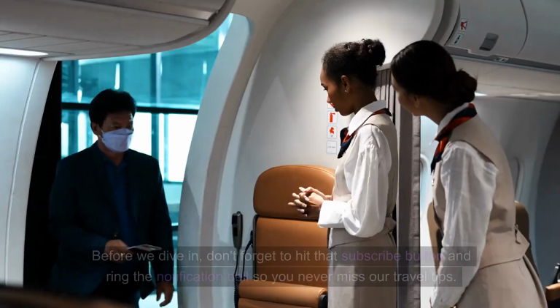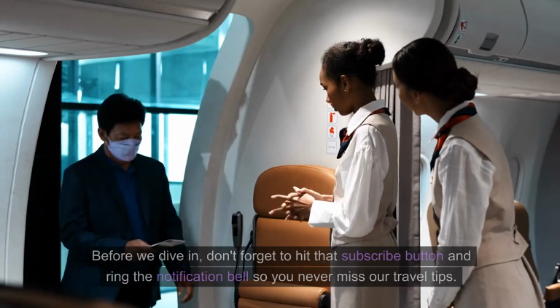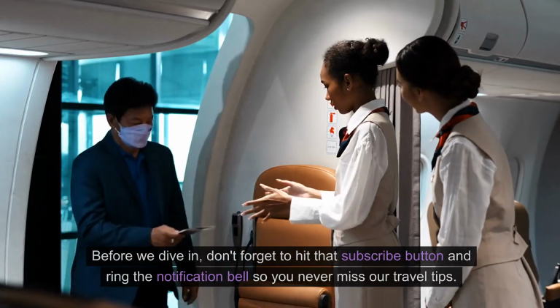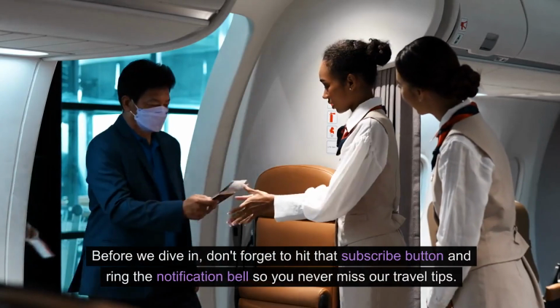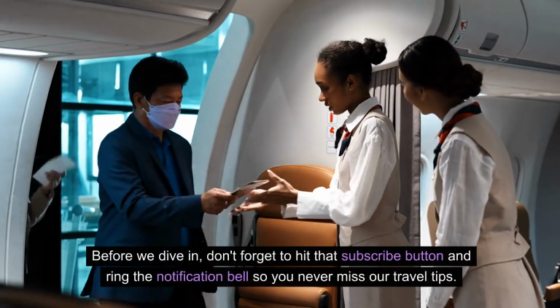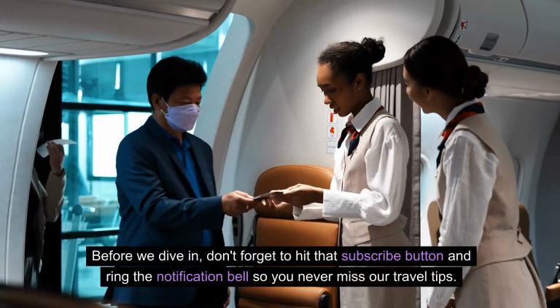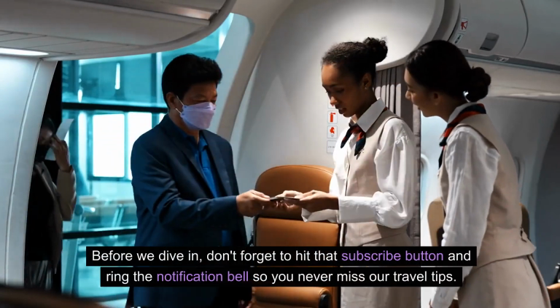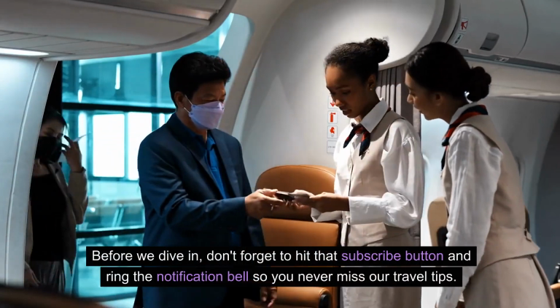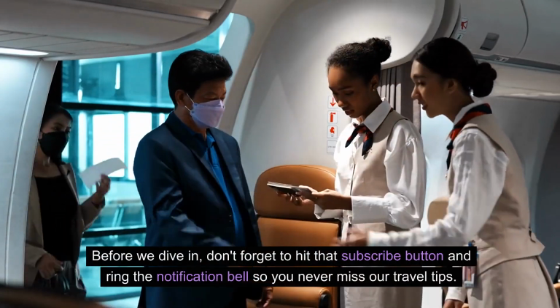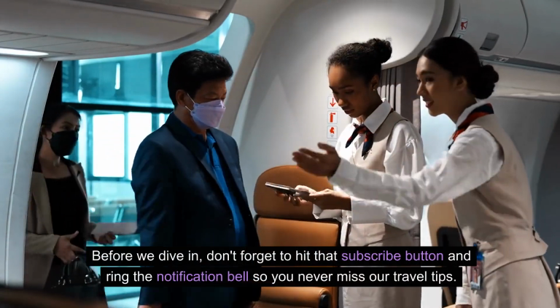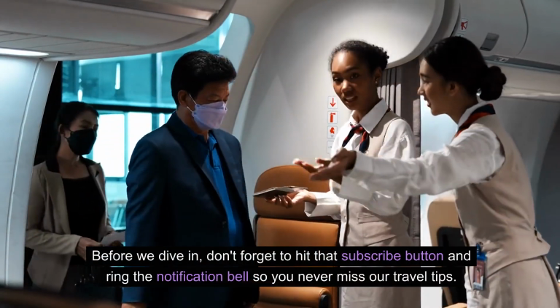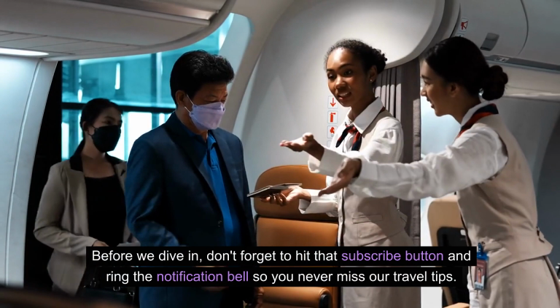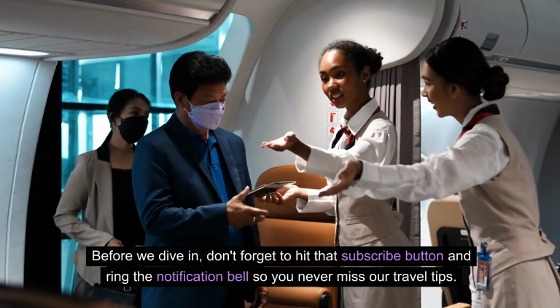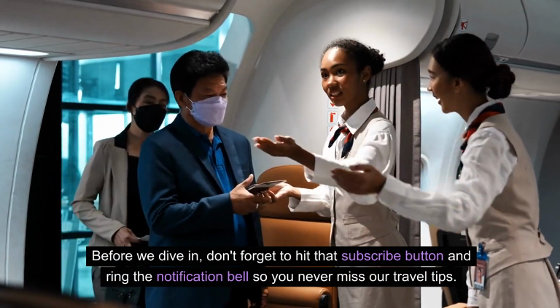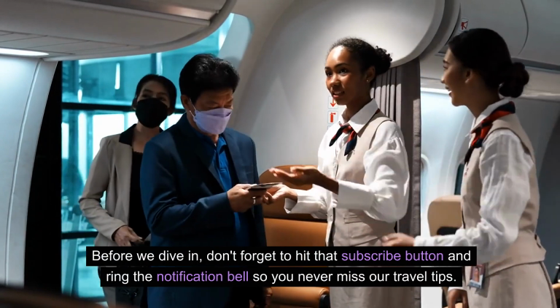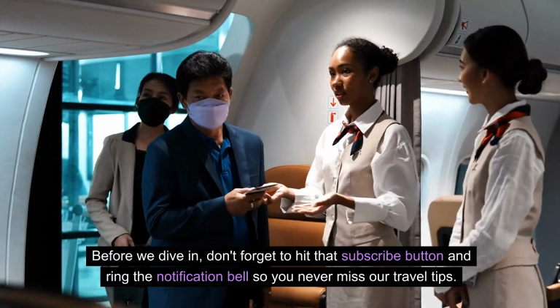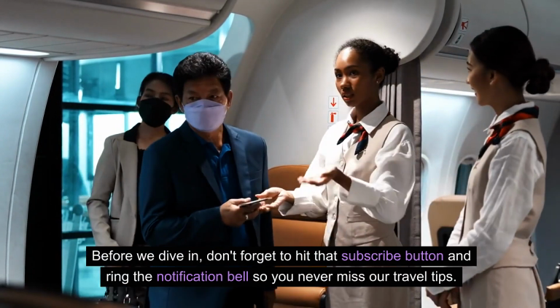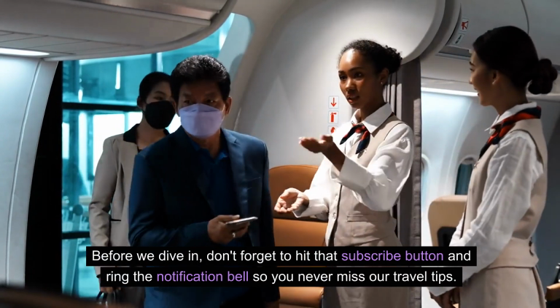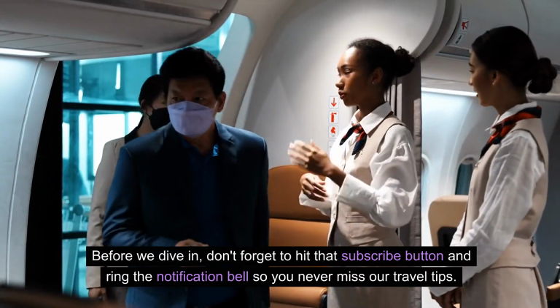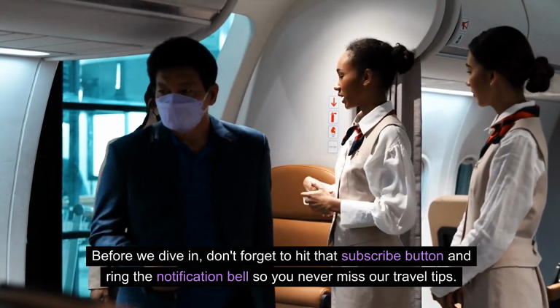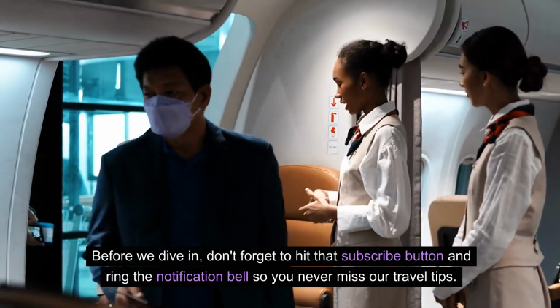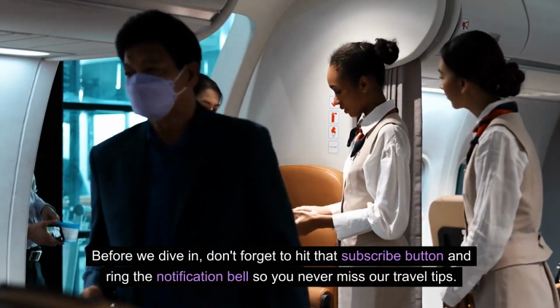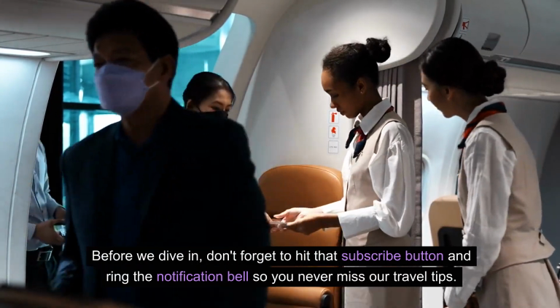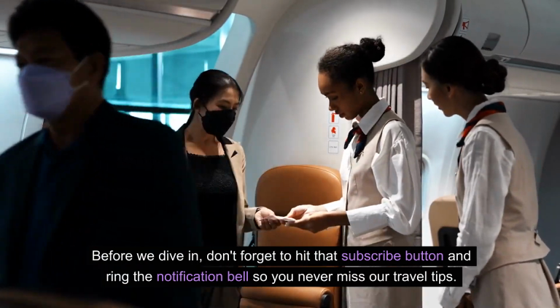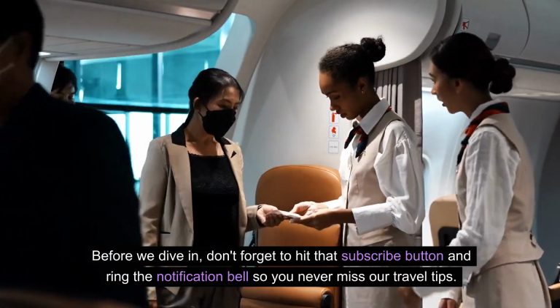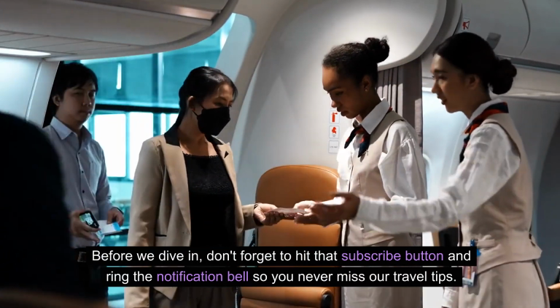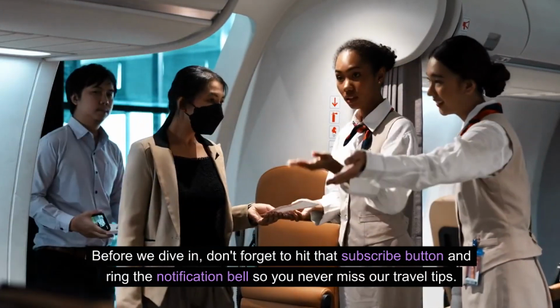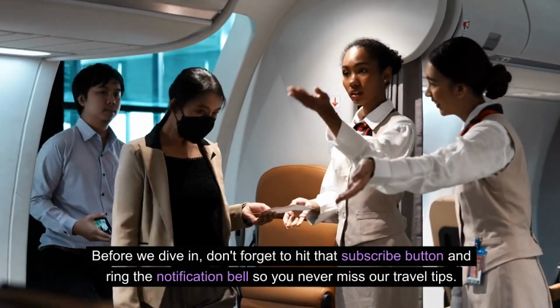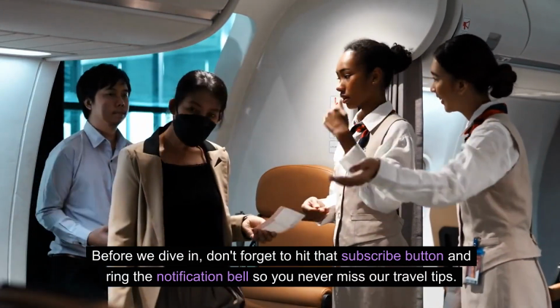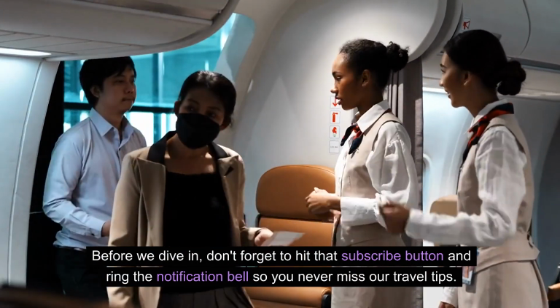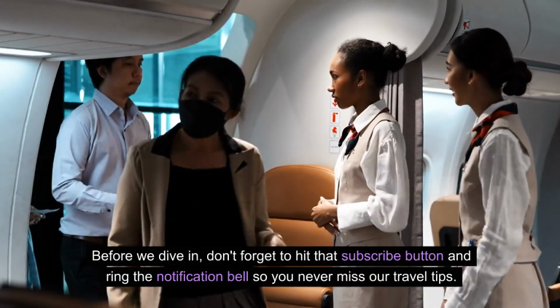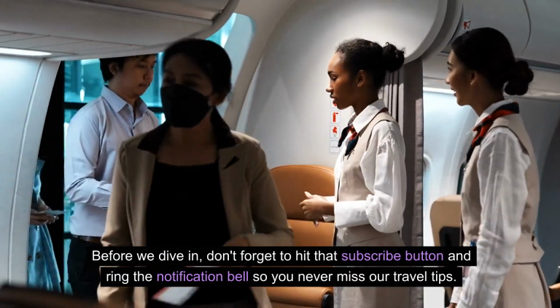Before we dive in, don't forget to hit that subscribe button and ring the notification bell so you never miss our travel tips.